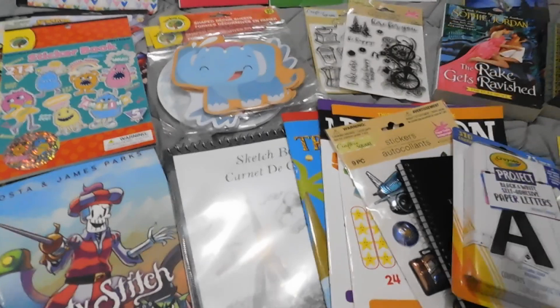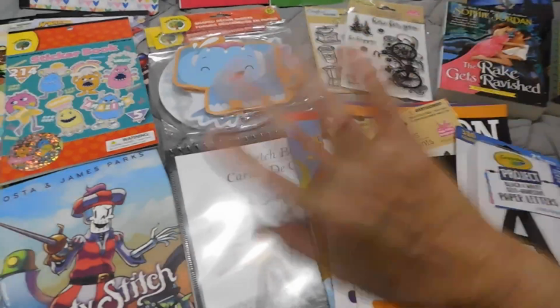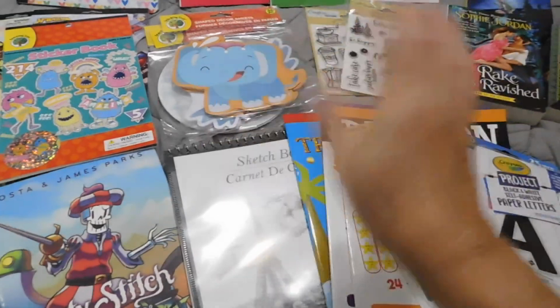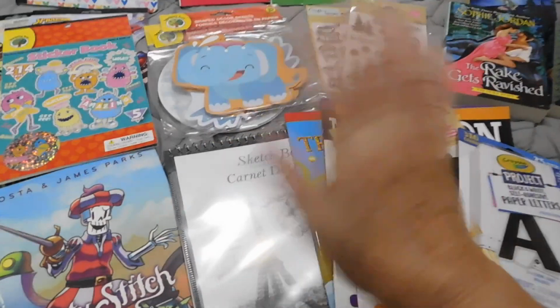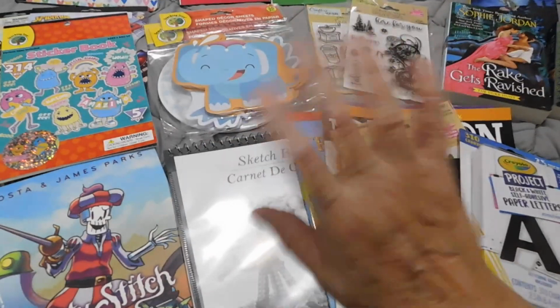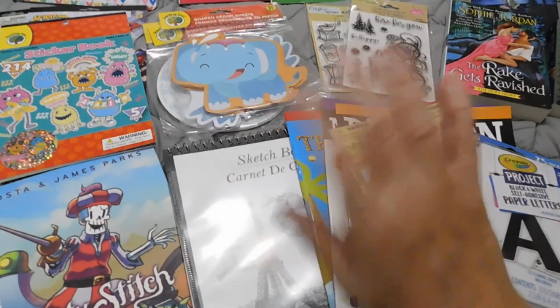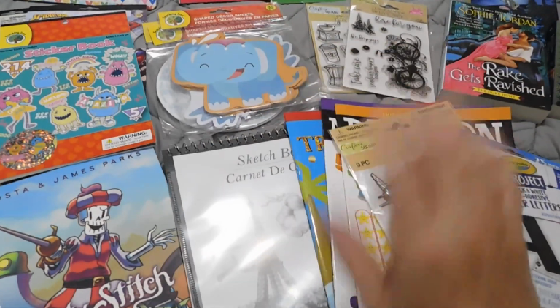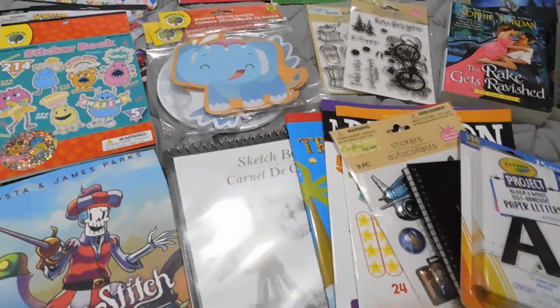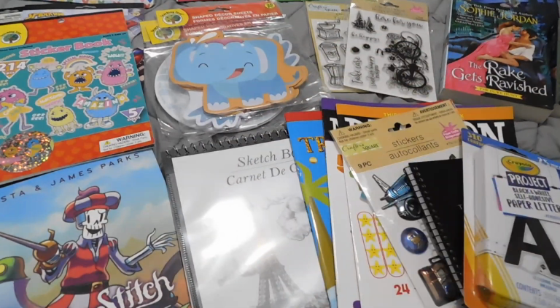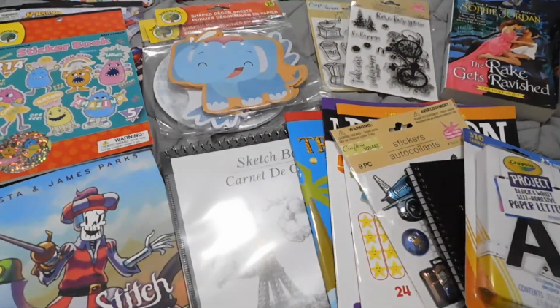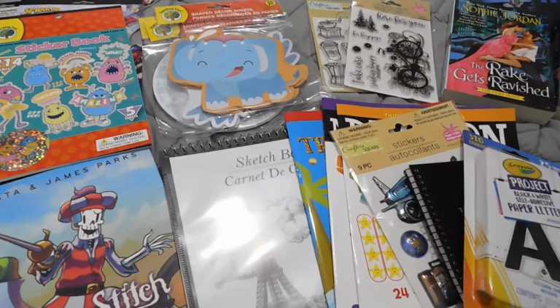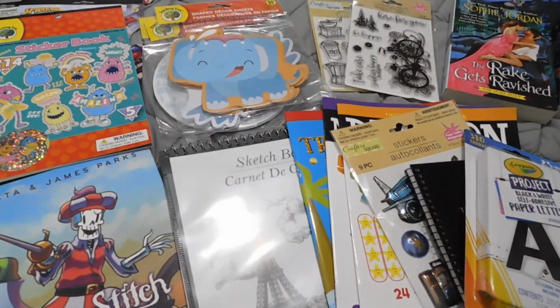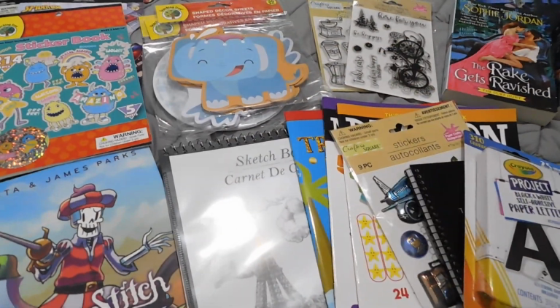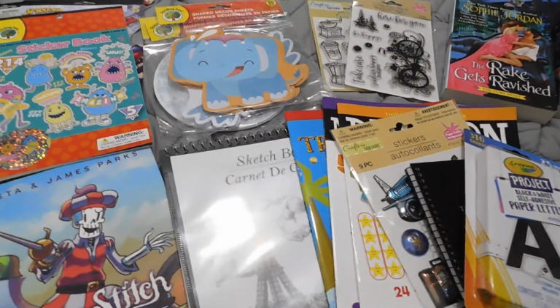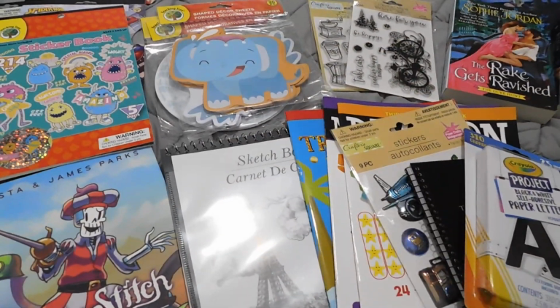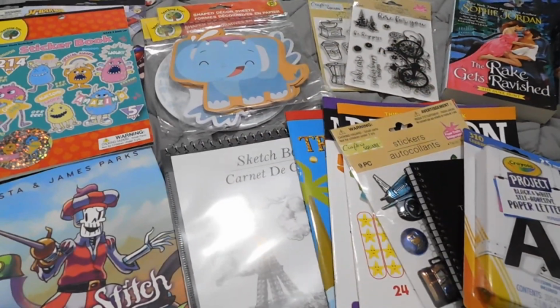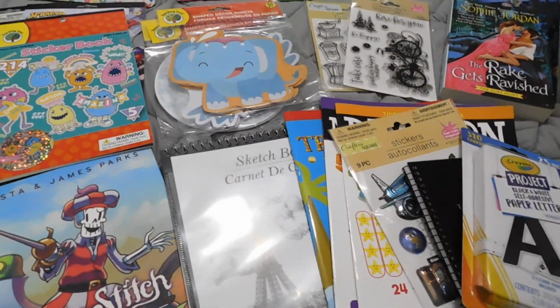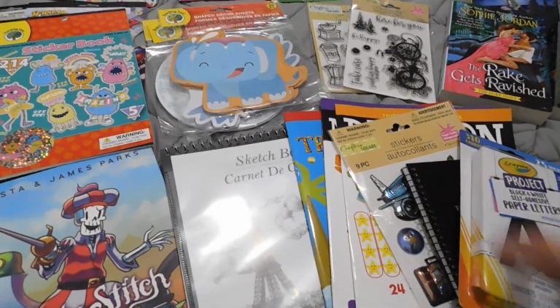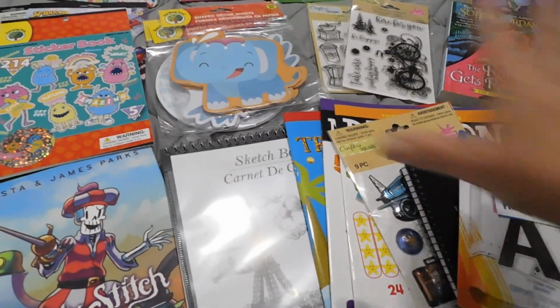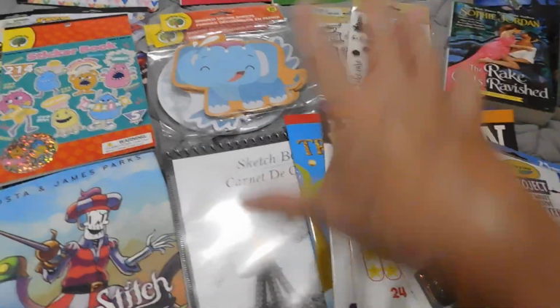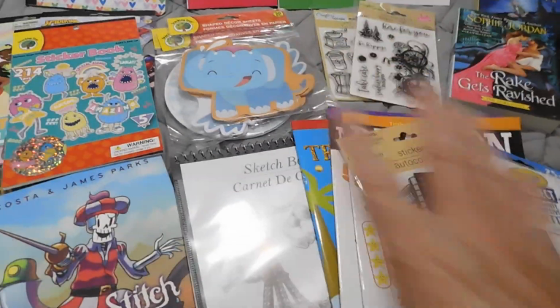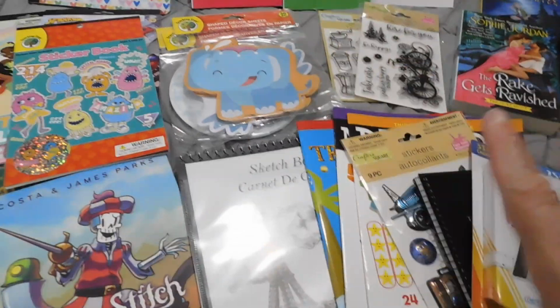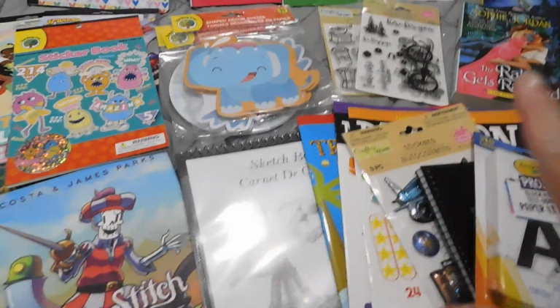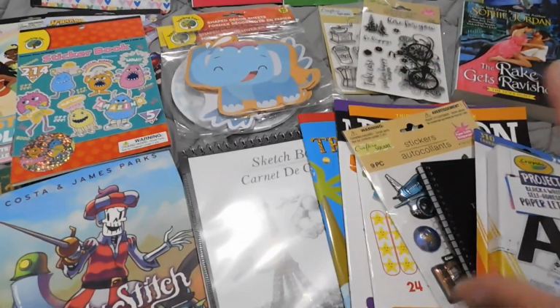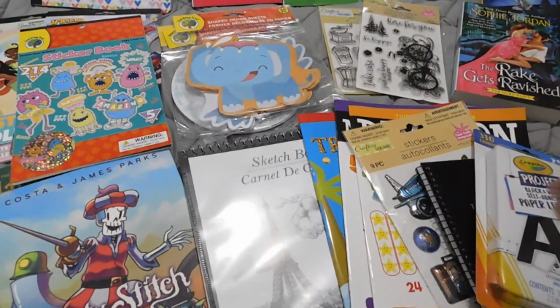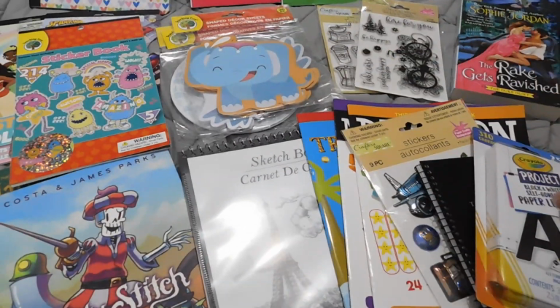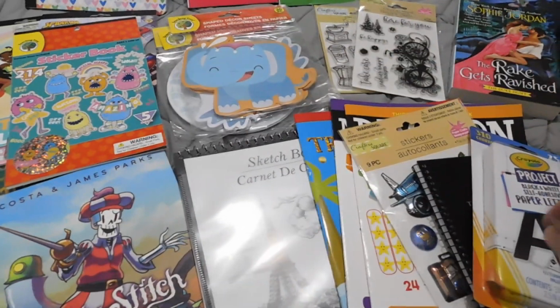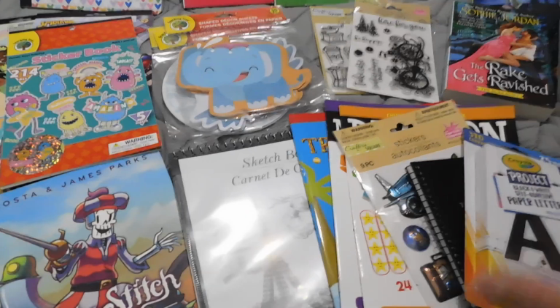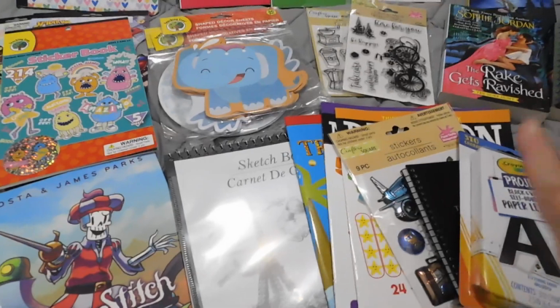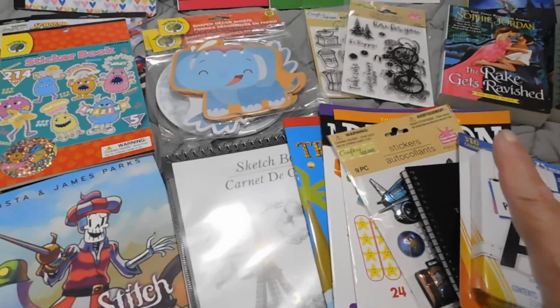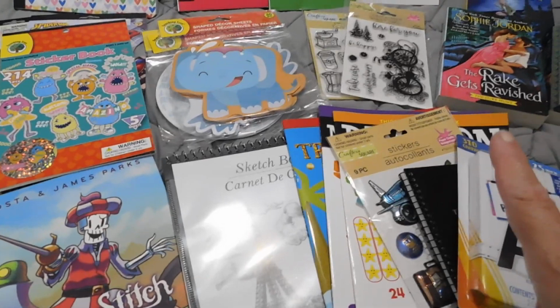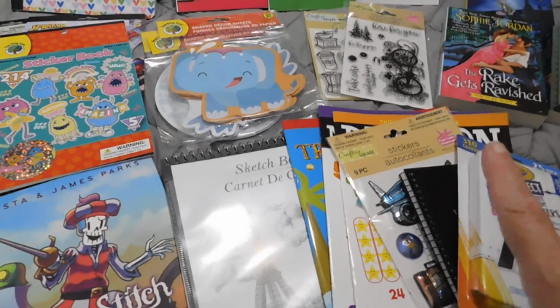Hi guys, this is Nona from Nona's Cottage bringing you a whole bunch of stationery.